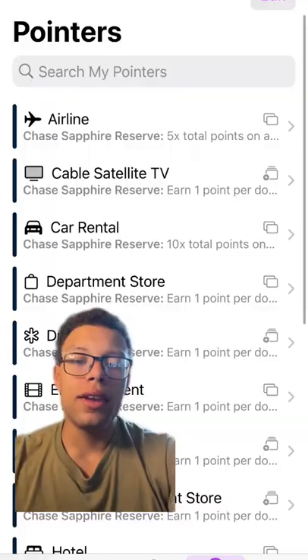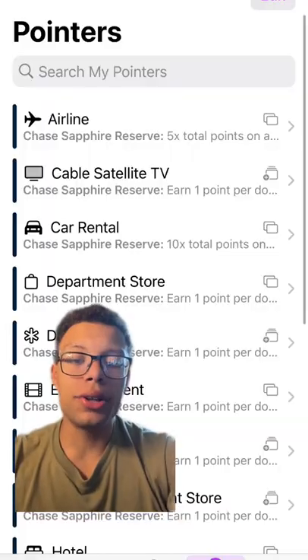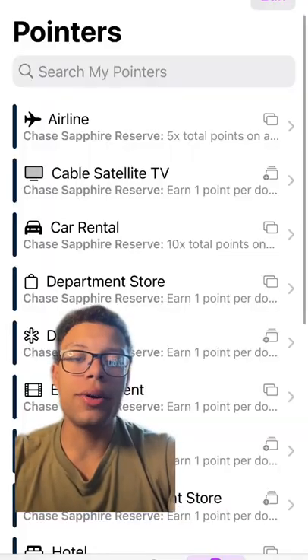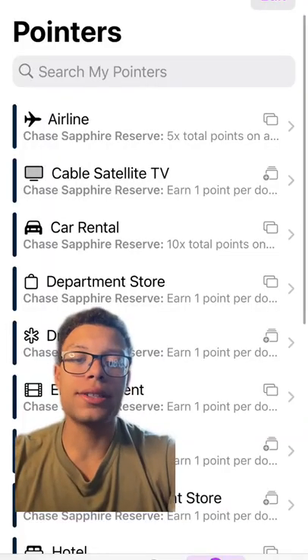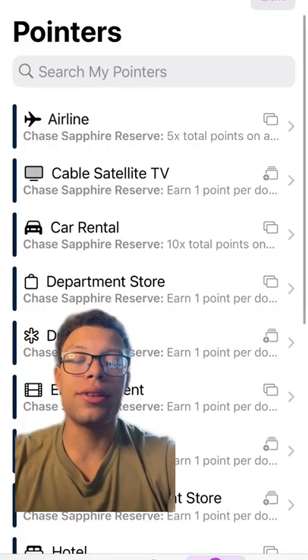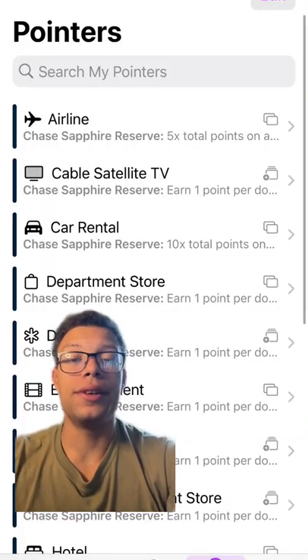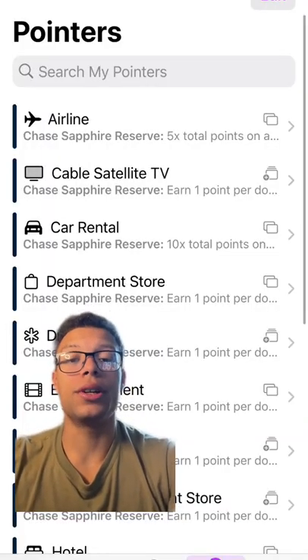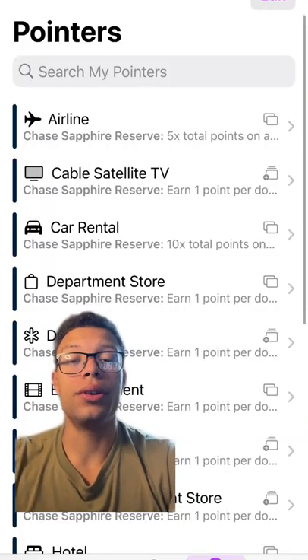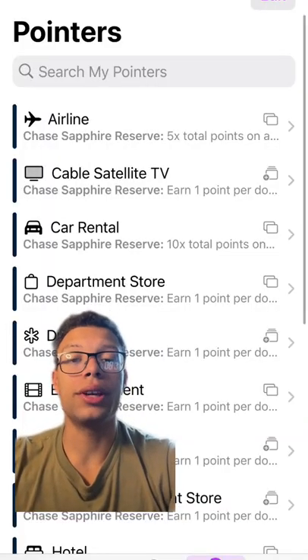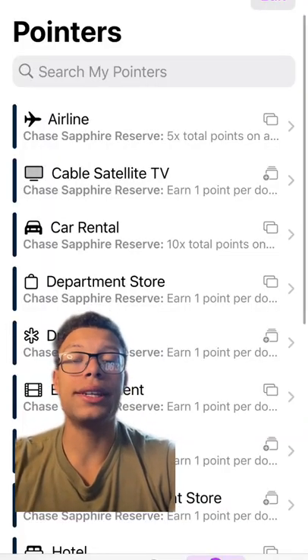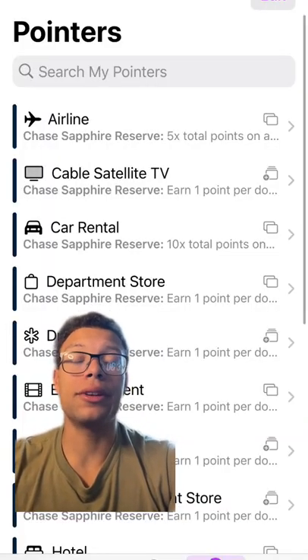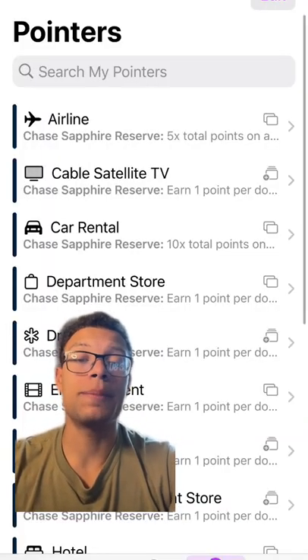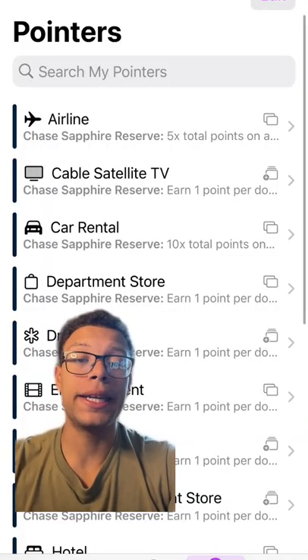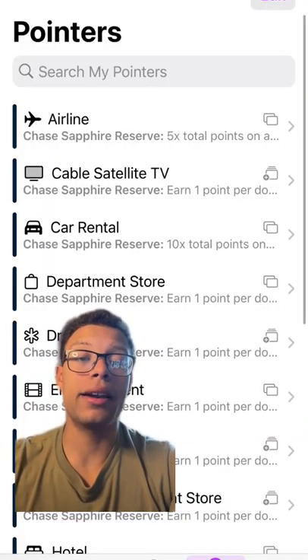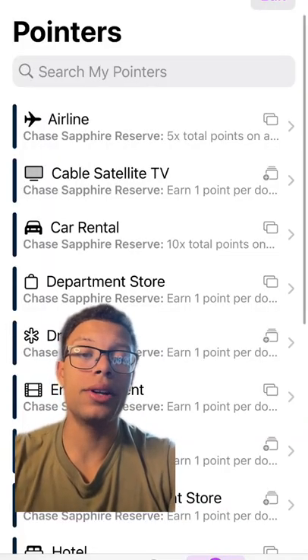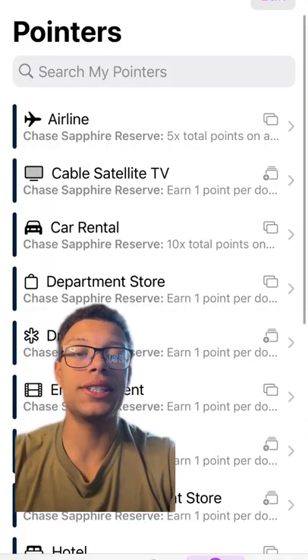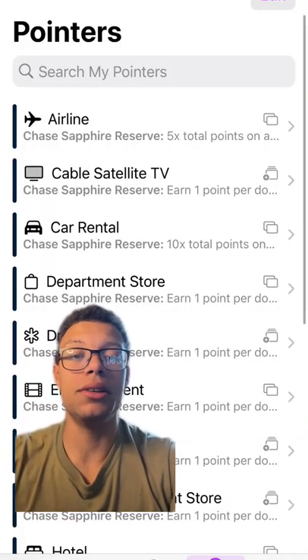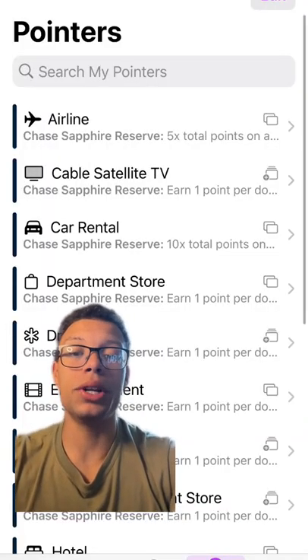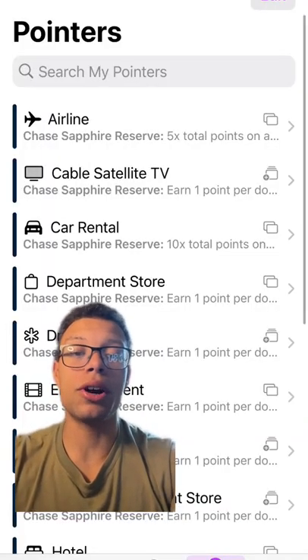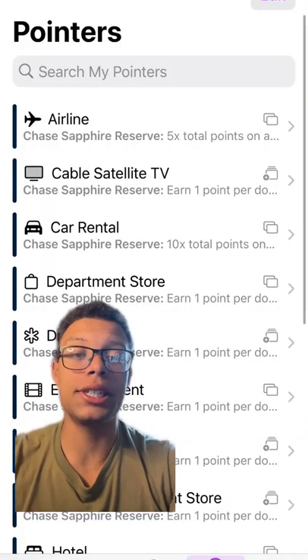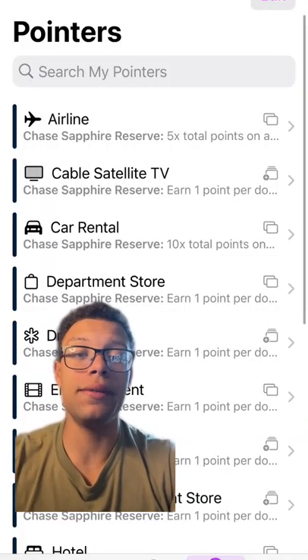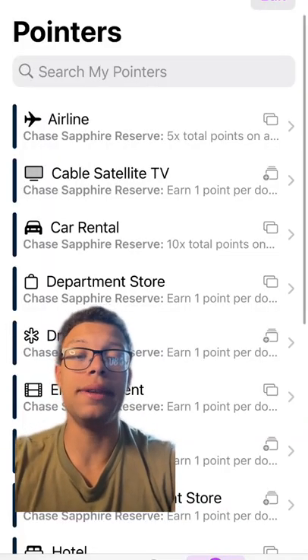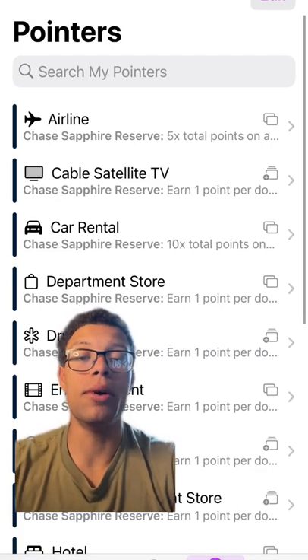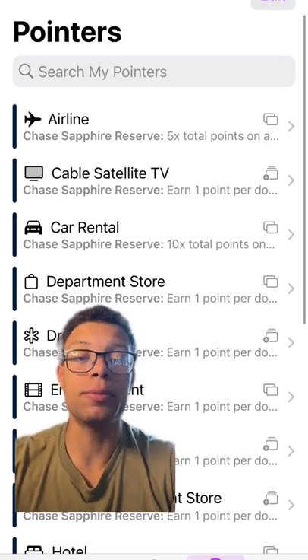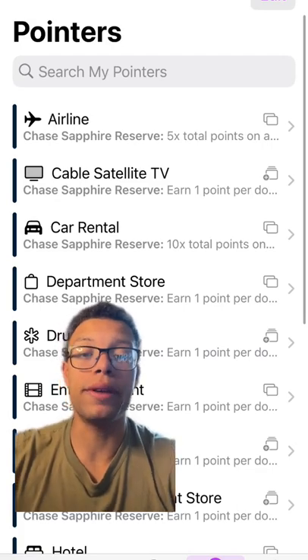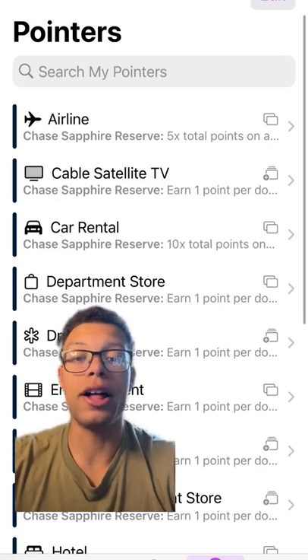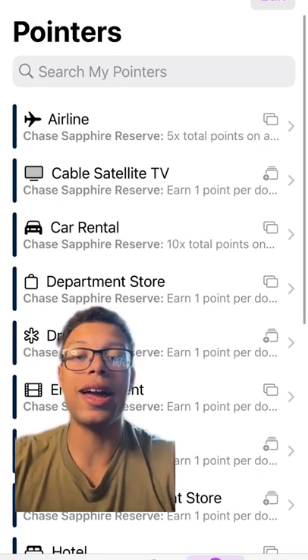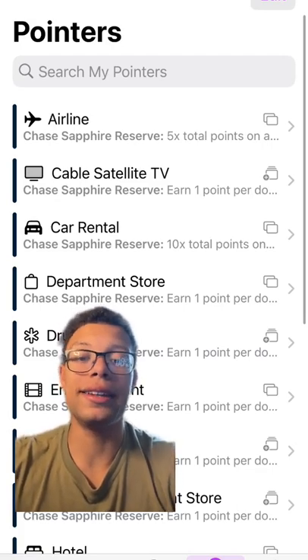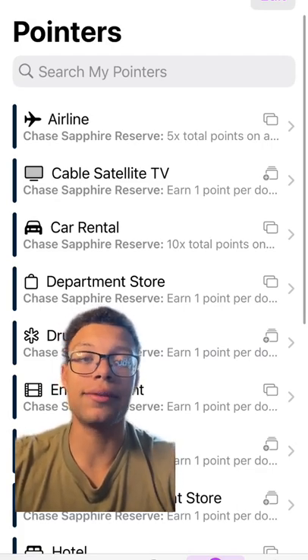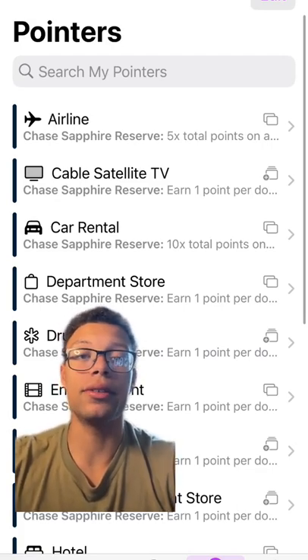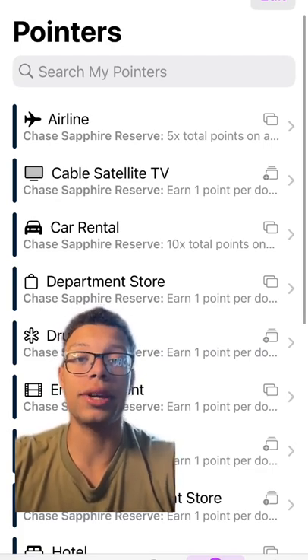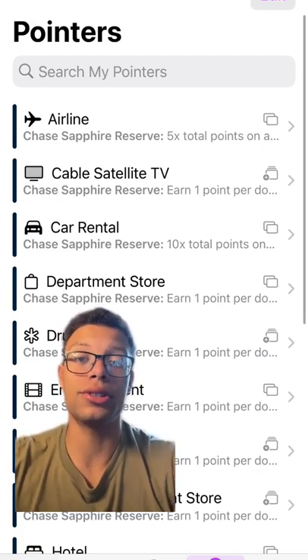It also has another feature where you can look at different spend categories to see which card is going to give you the most point value at different locations.